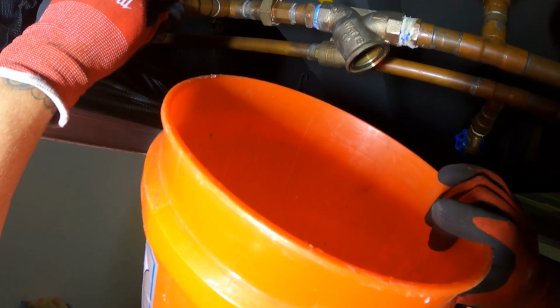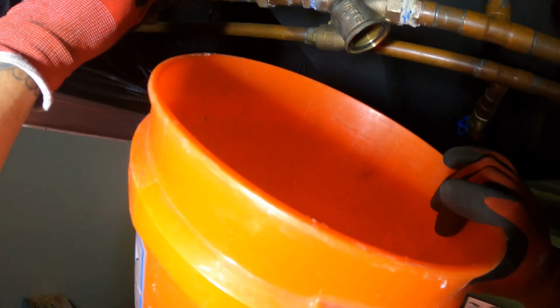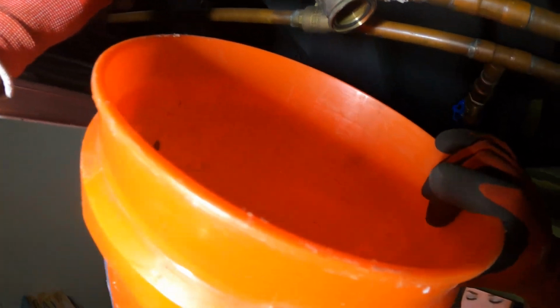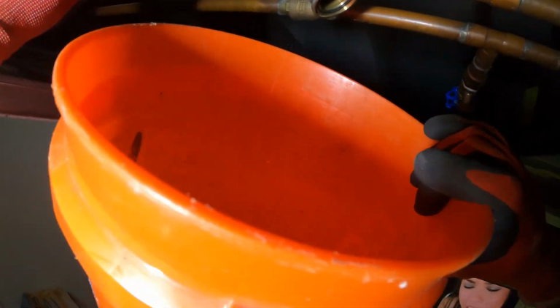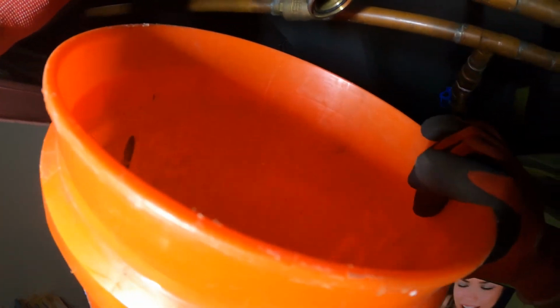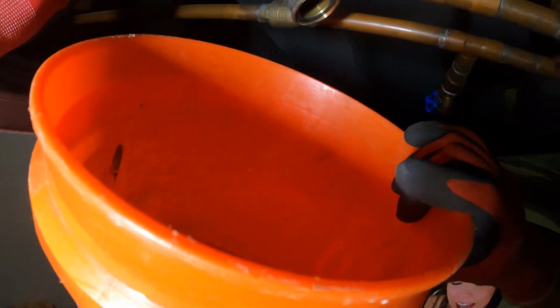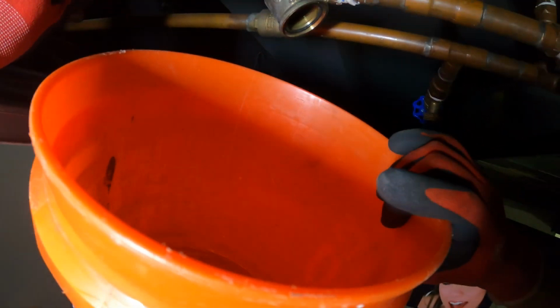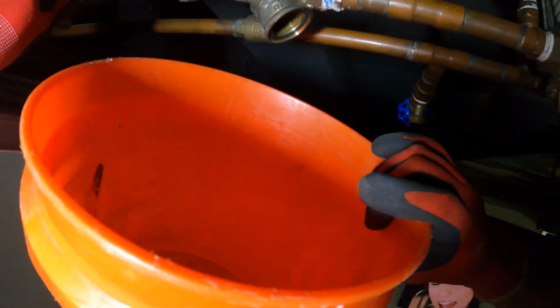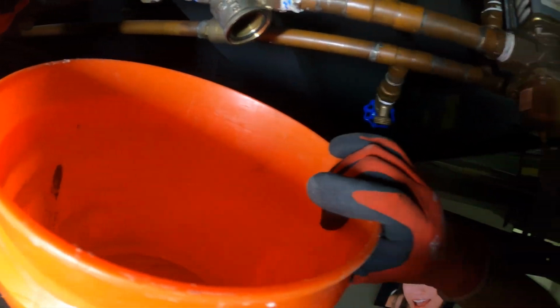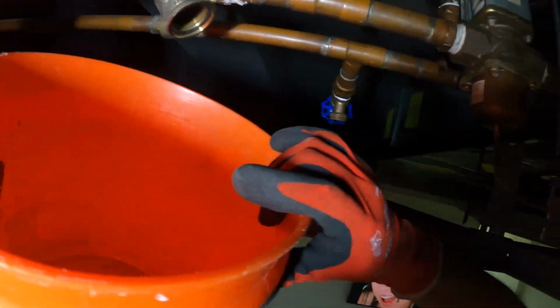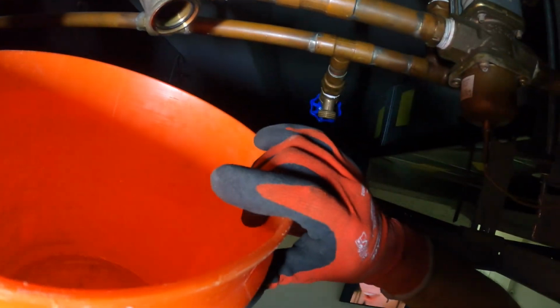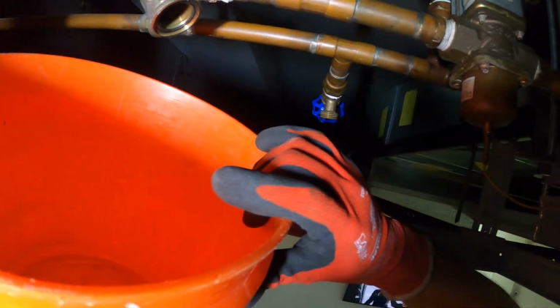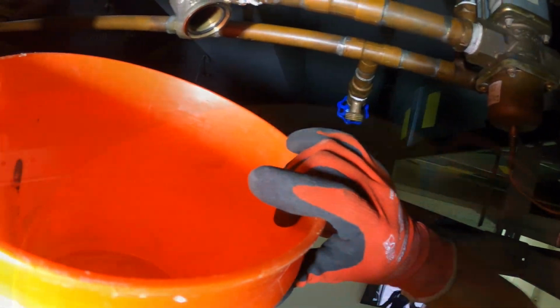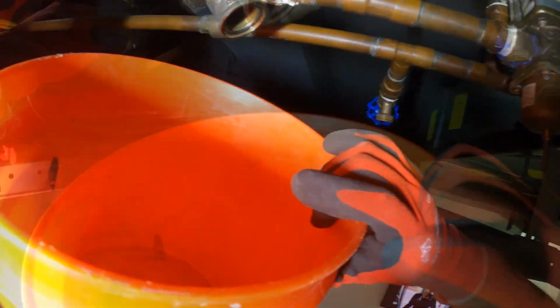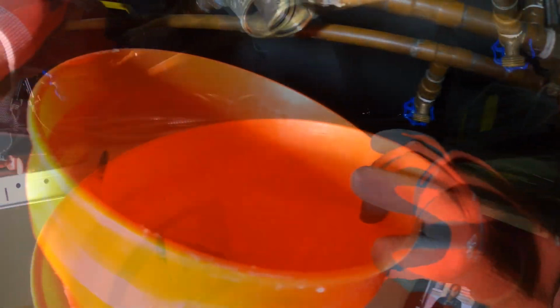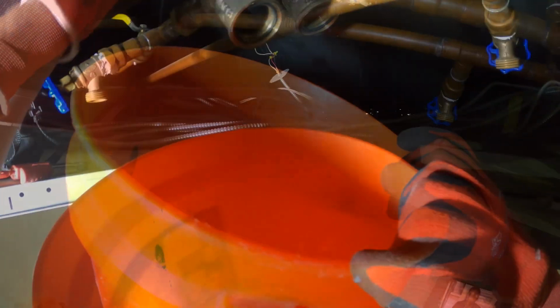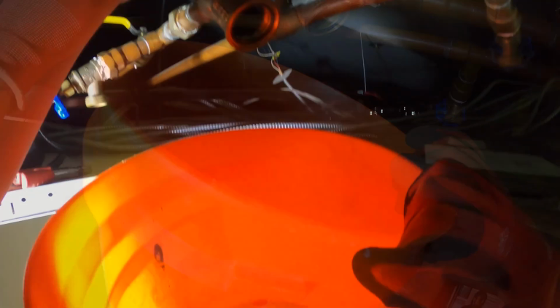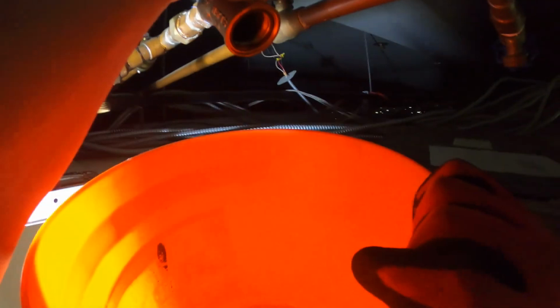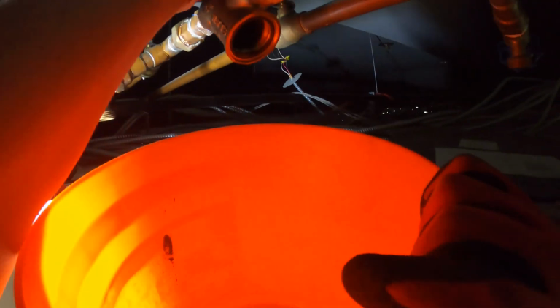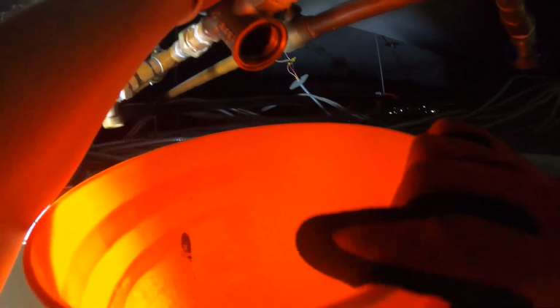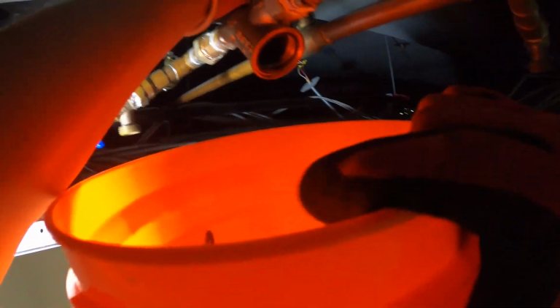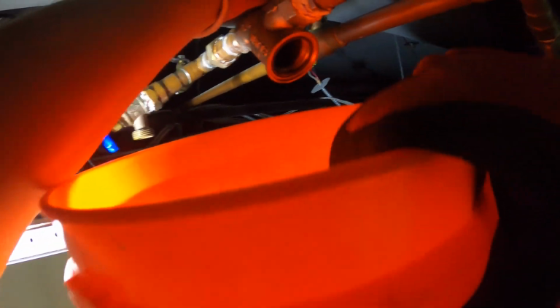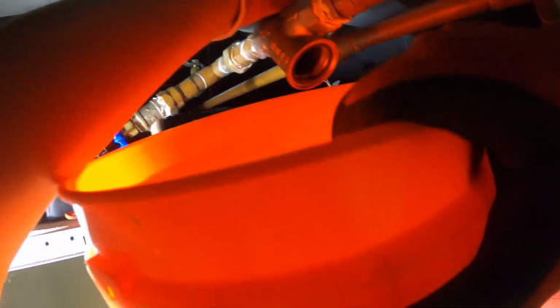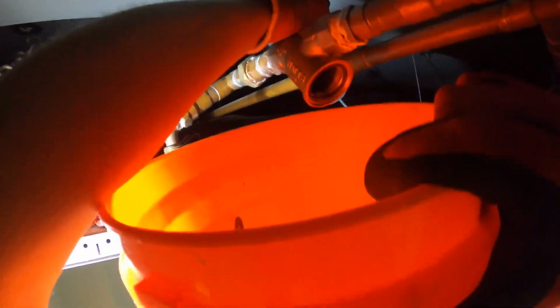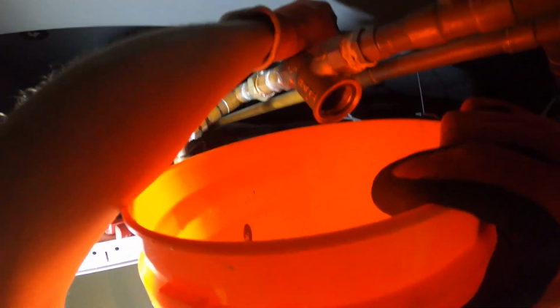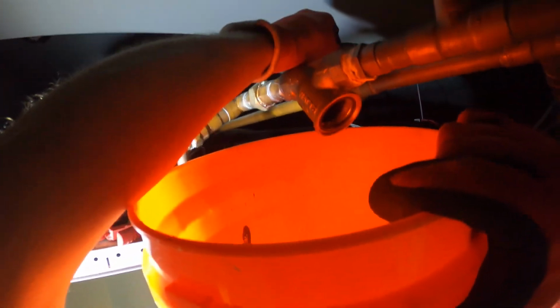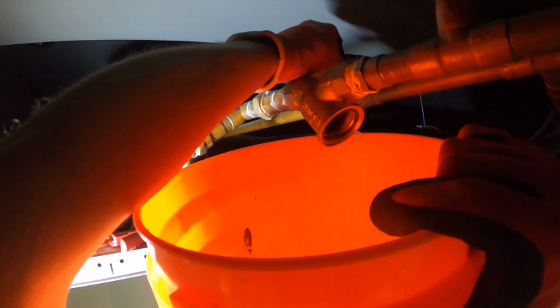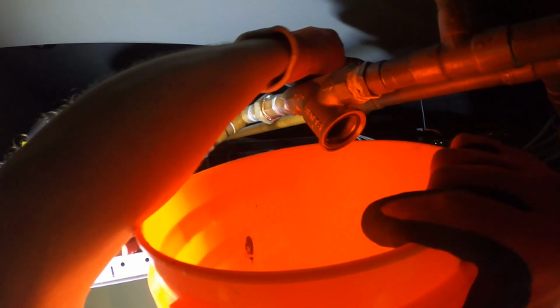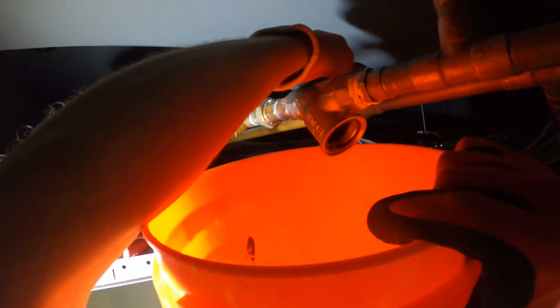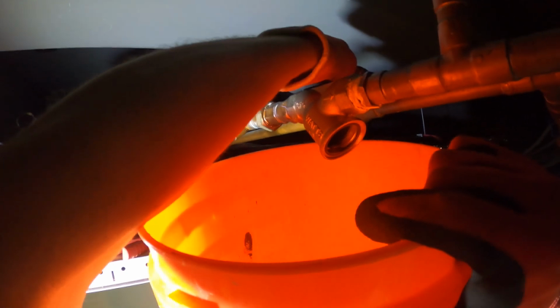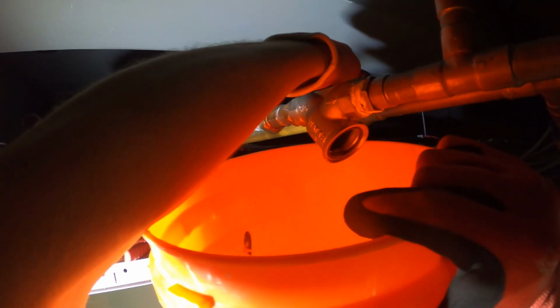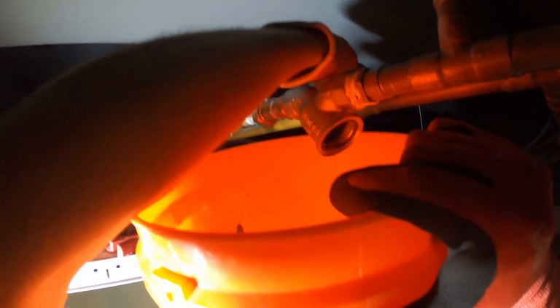That's bad. Let me see if I can open up the other valve and kind of back flush it.